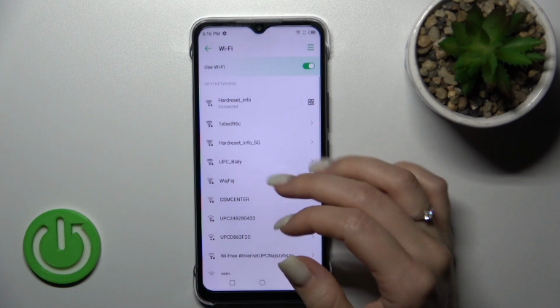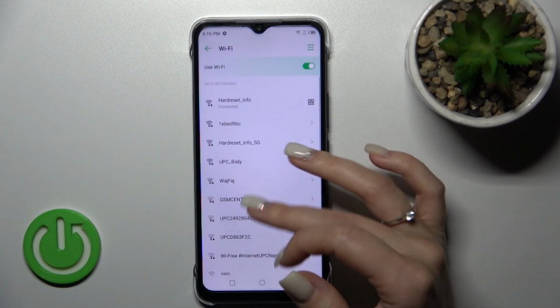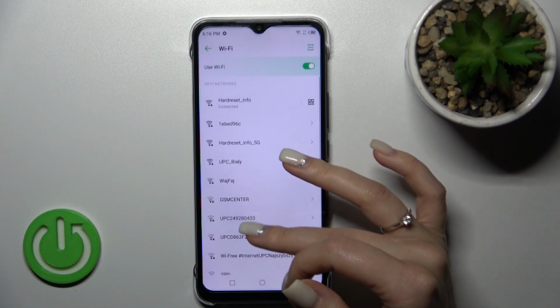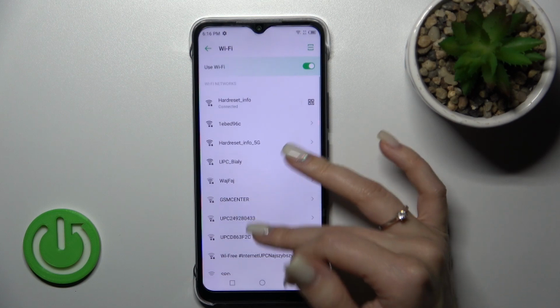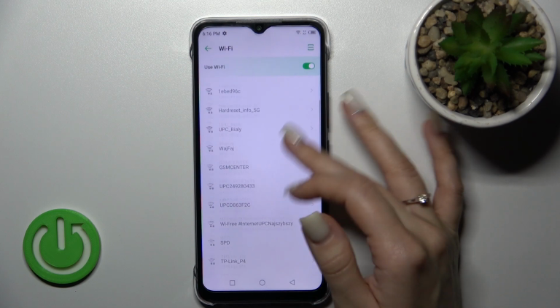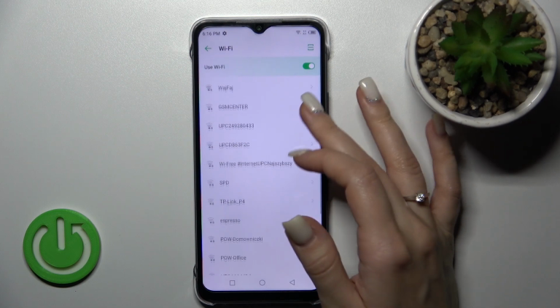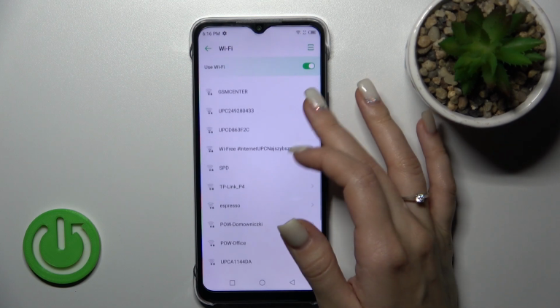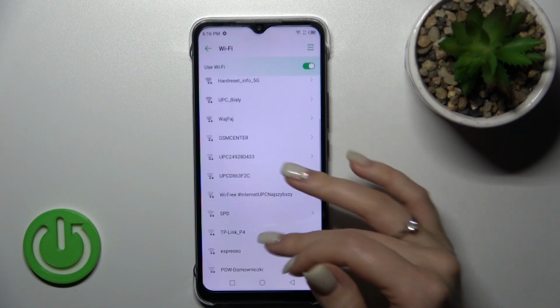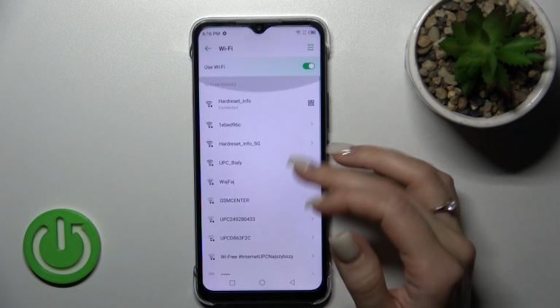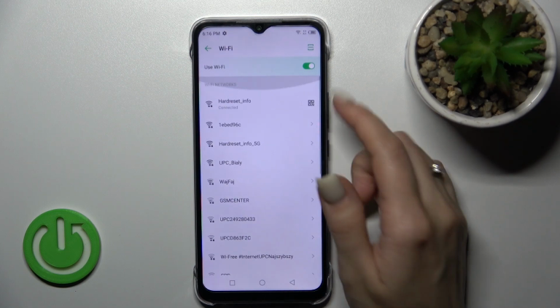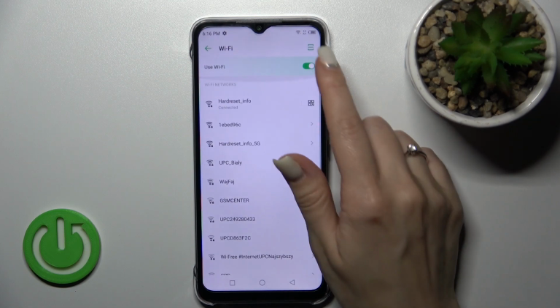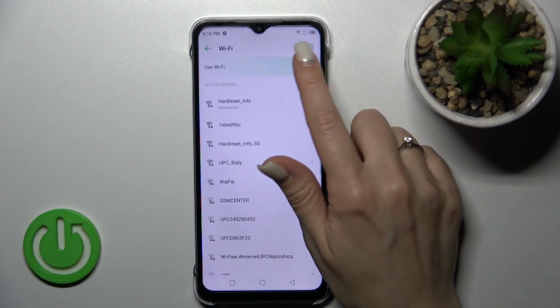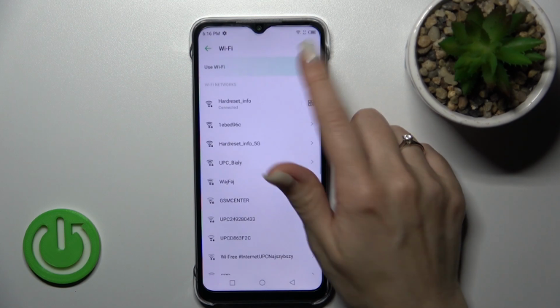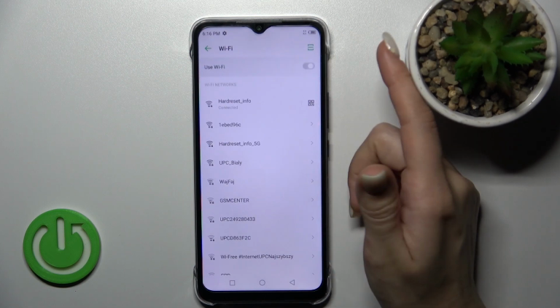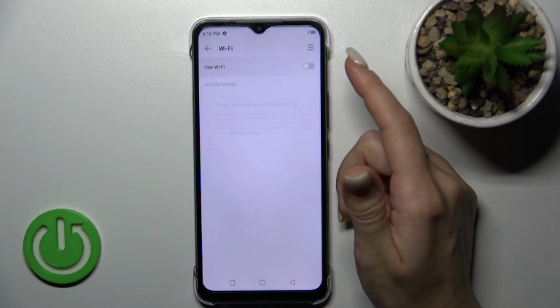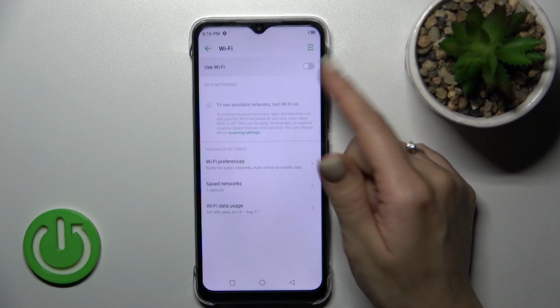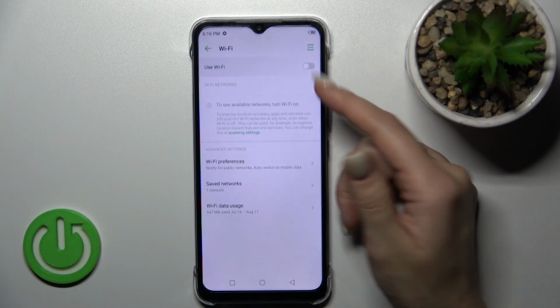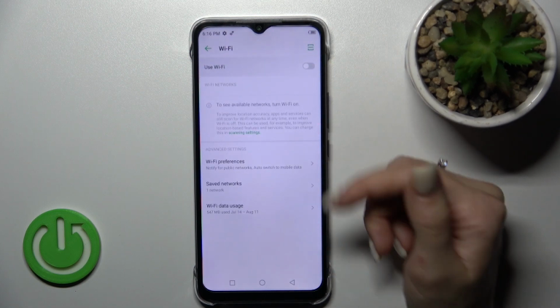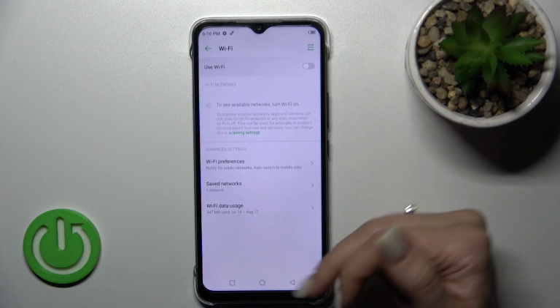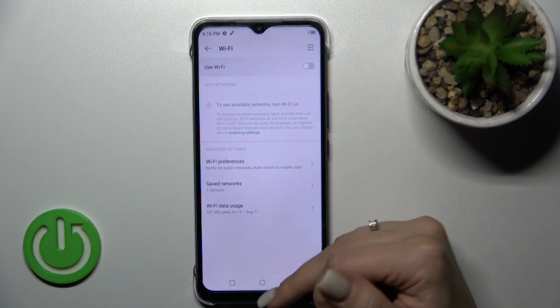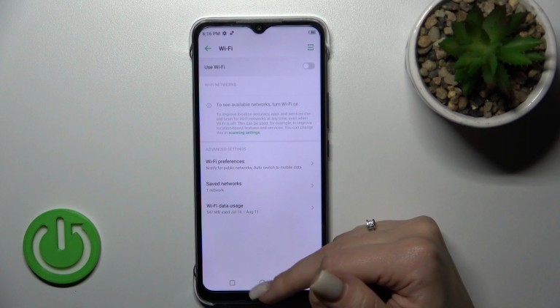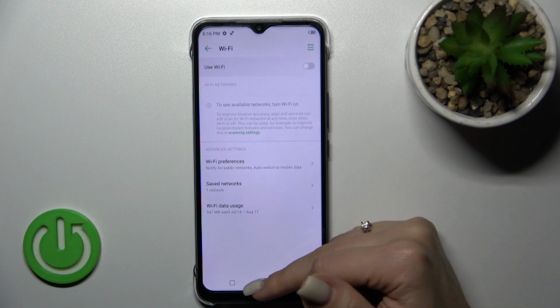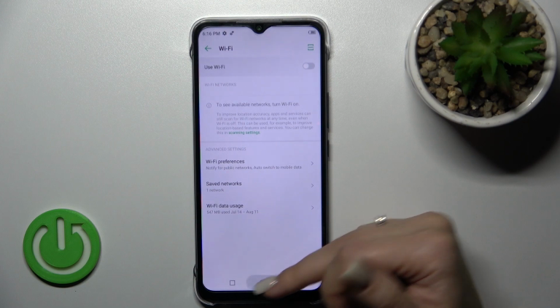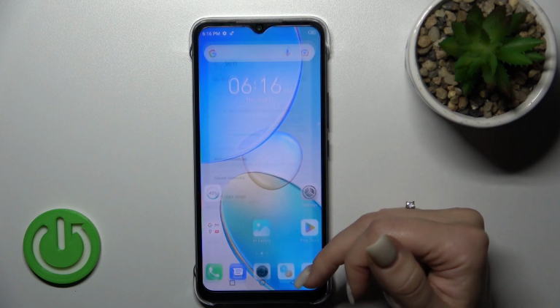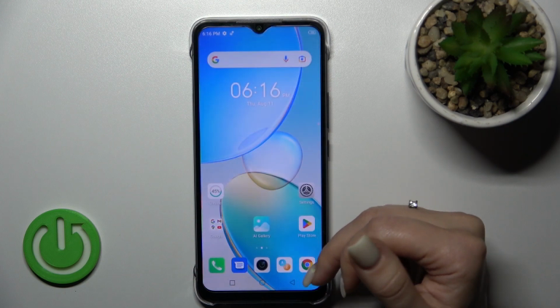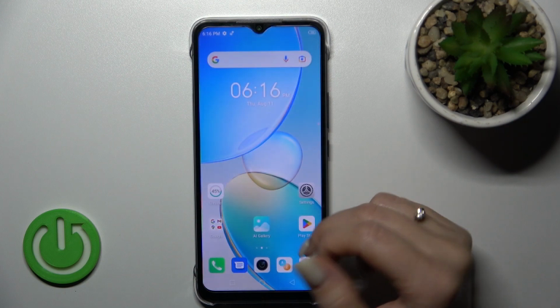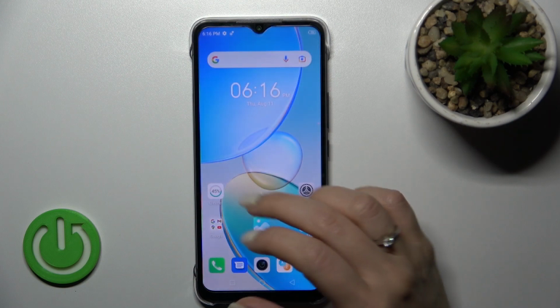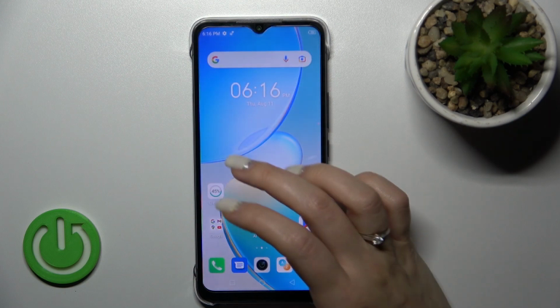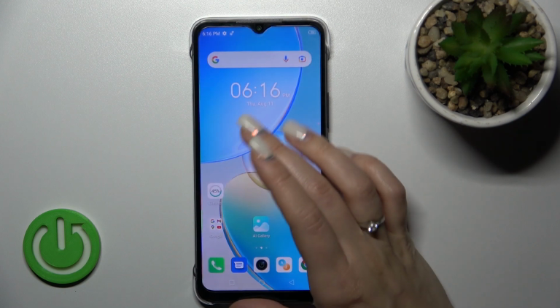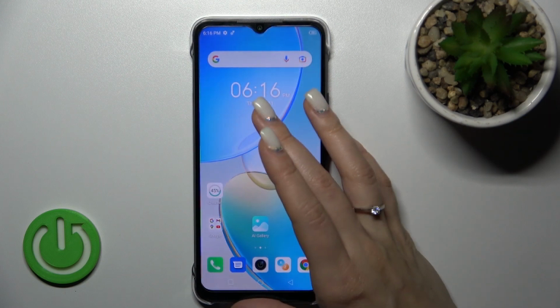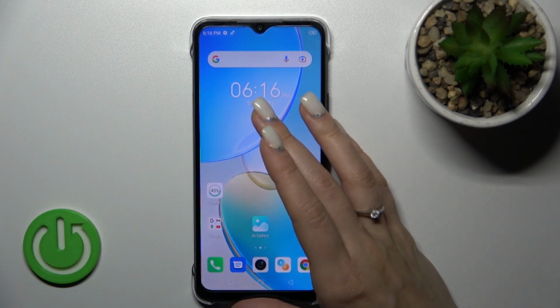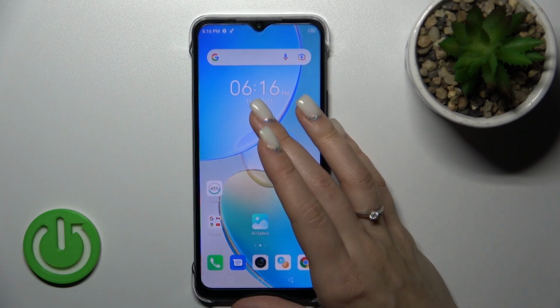If you want to turn off the Wi-Fi, just click here once again on the switcher and that's it.